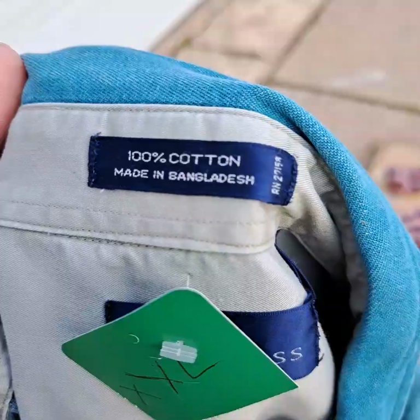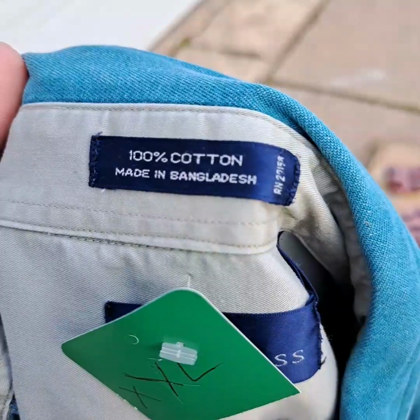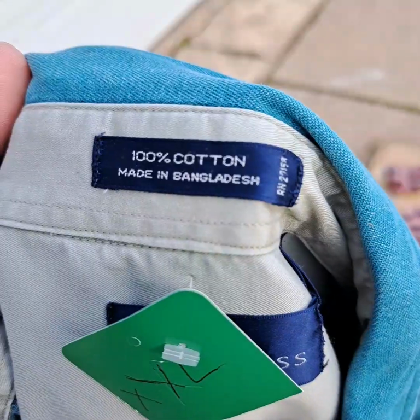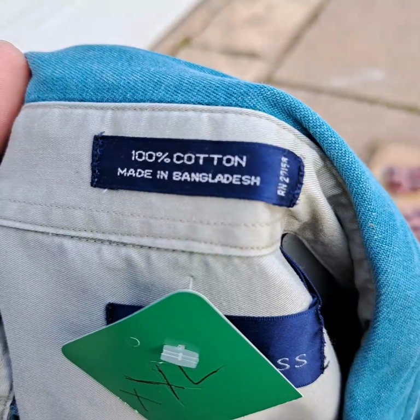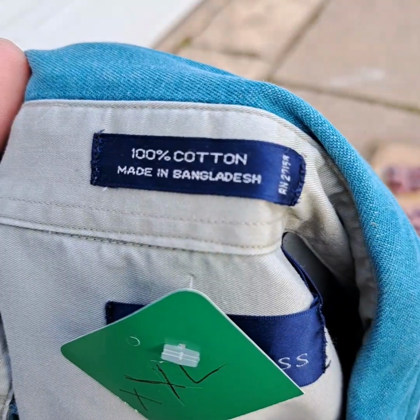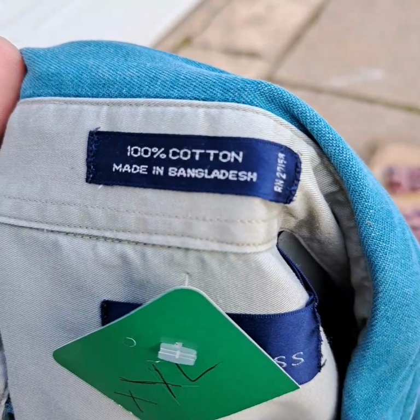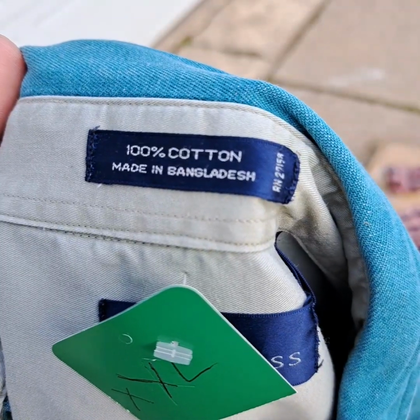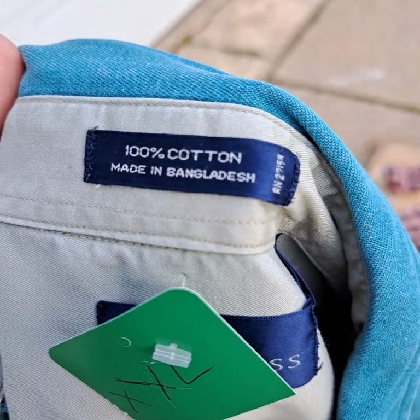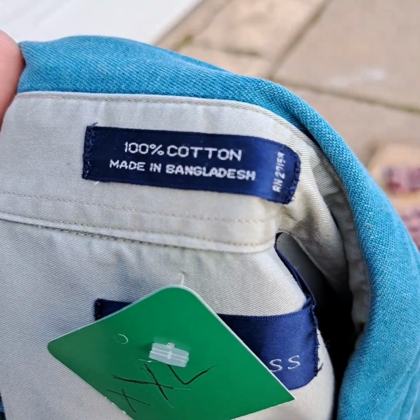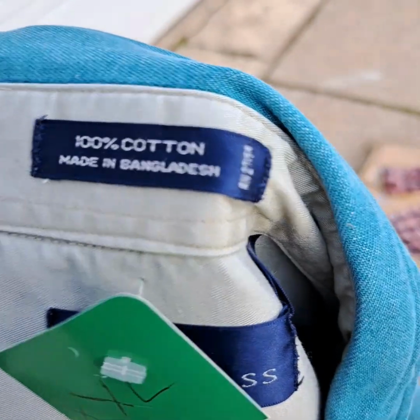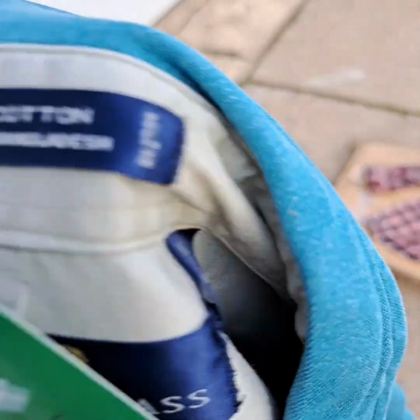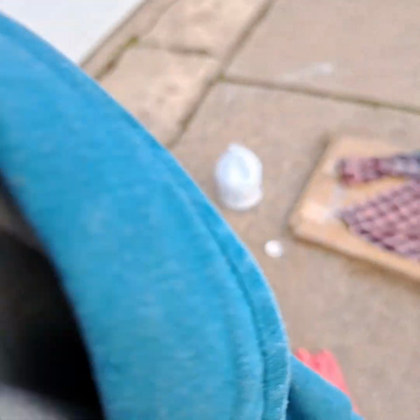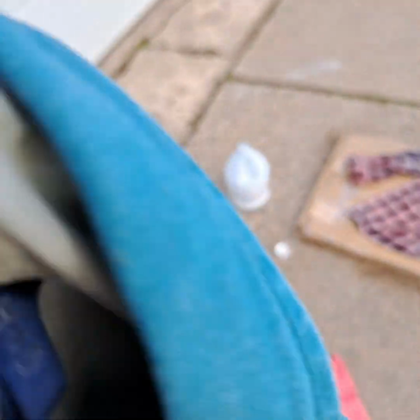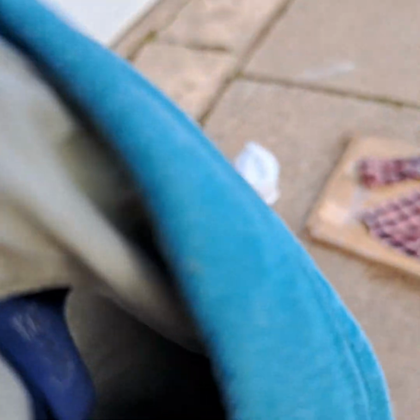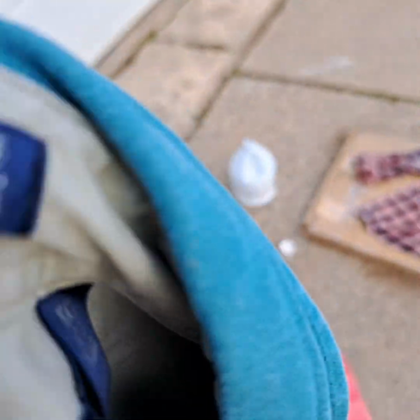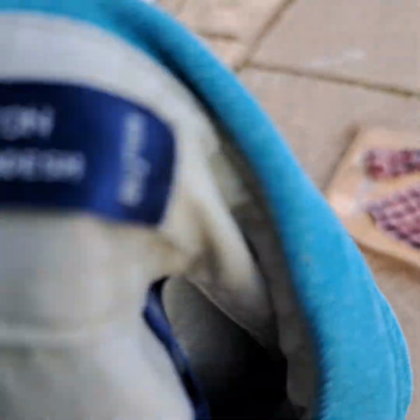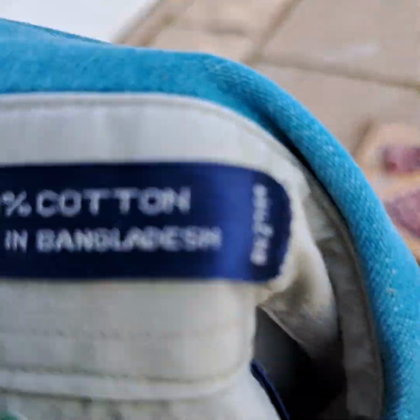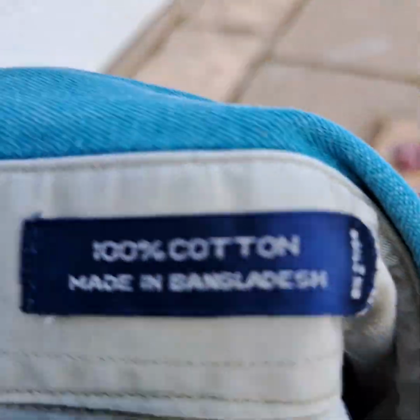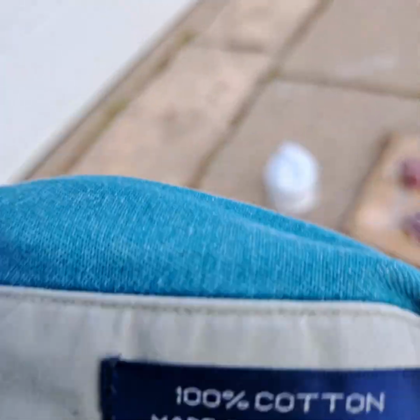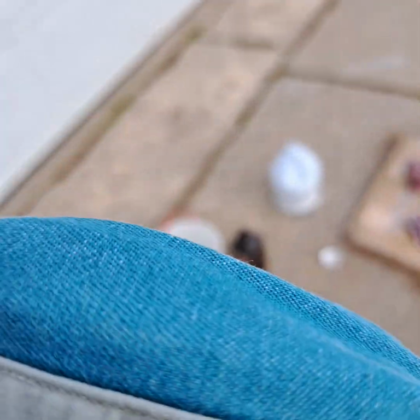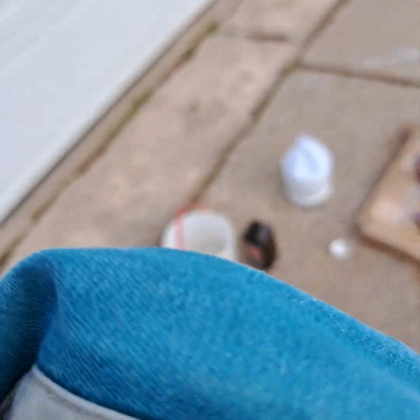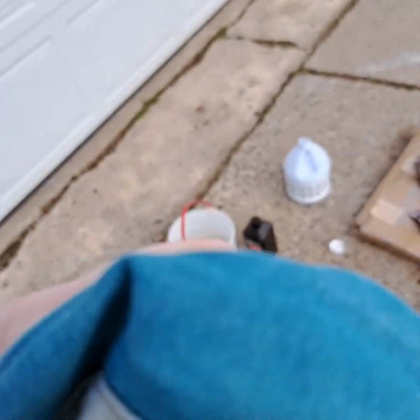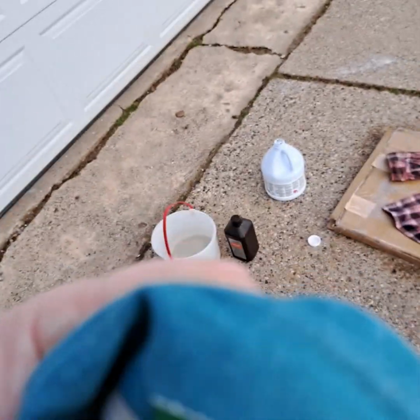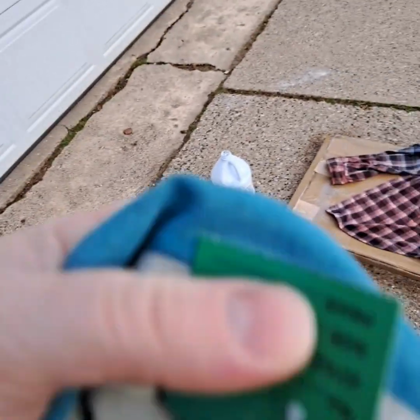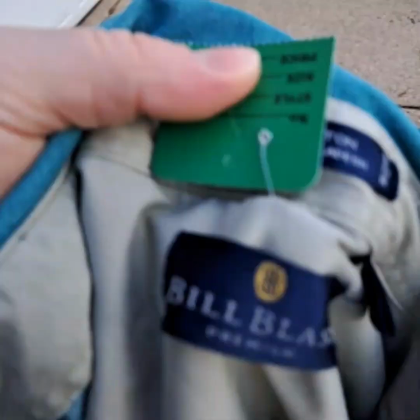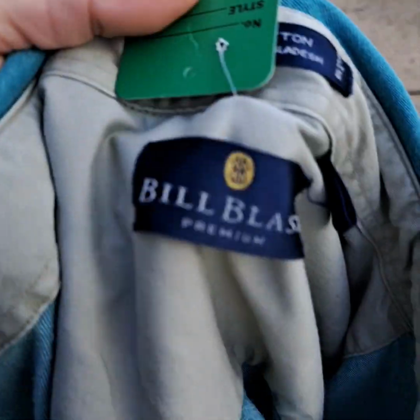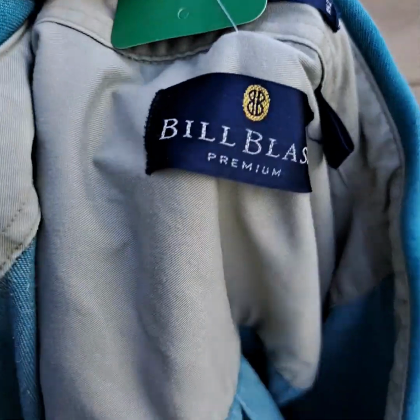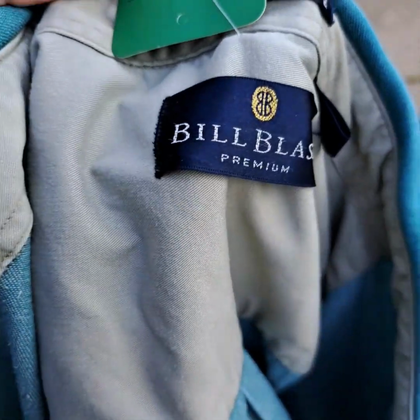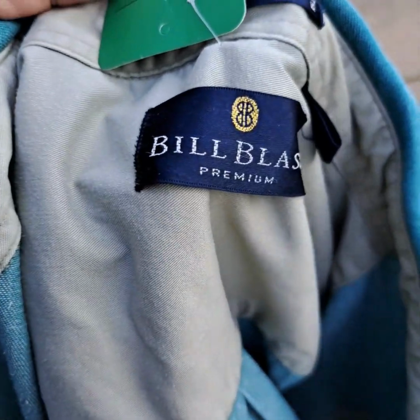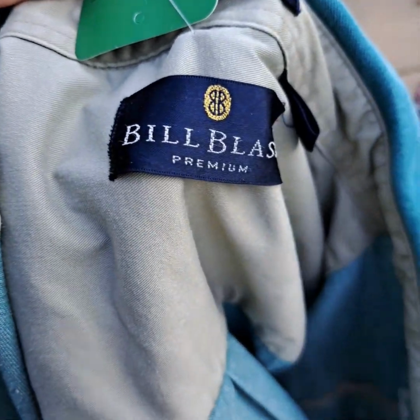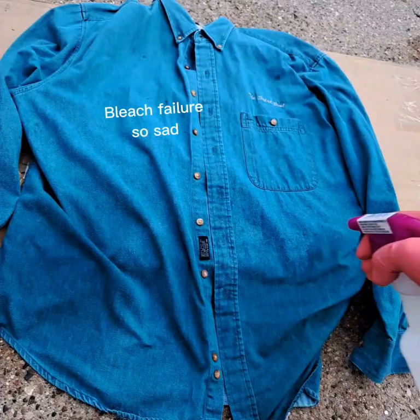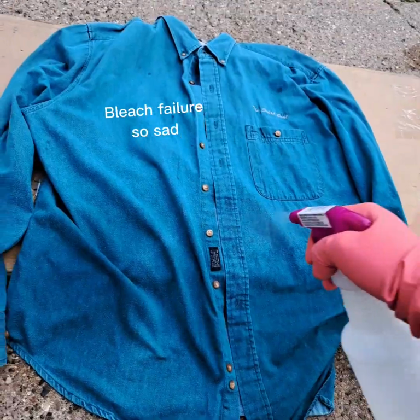Another 100% cotton shirt, but this one must have been thicker. It turned a little bit, but not much.